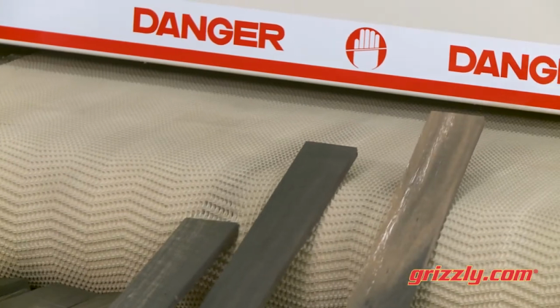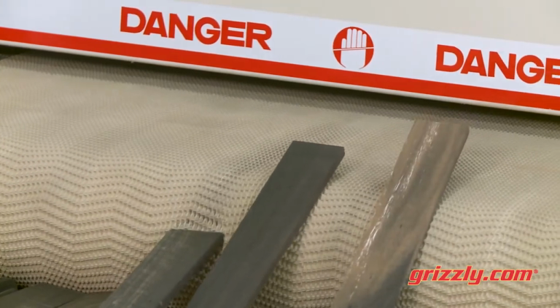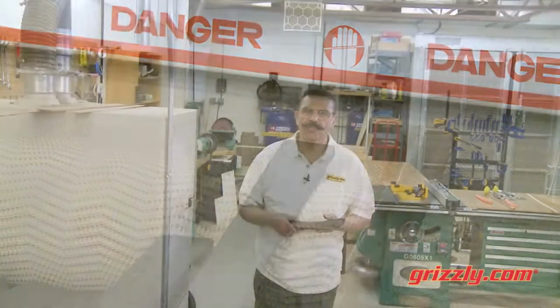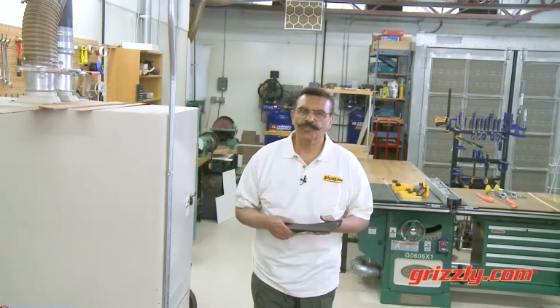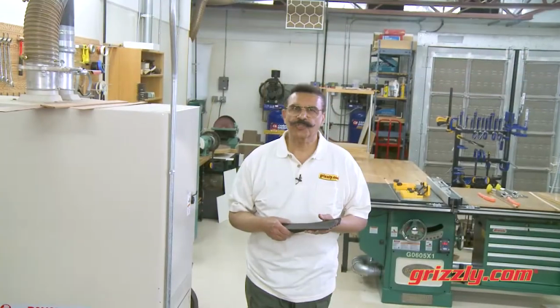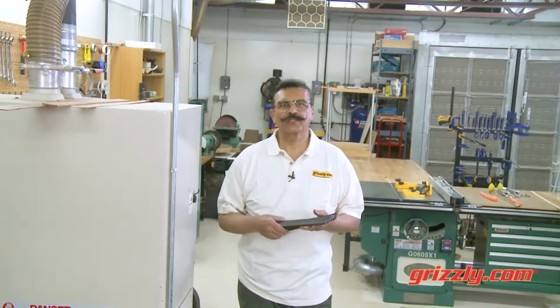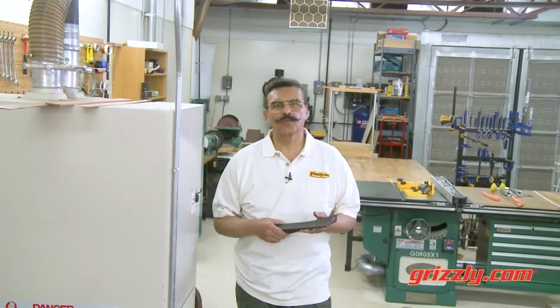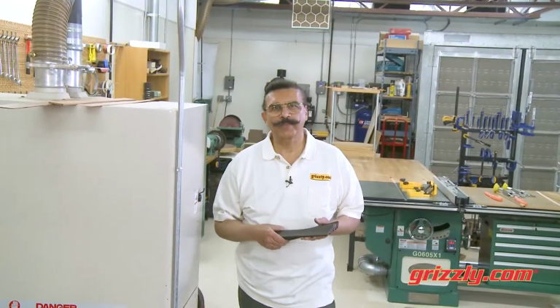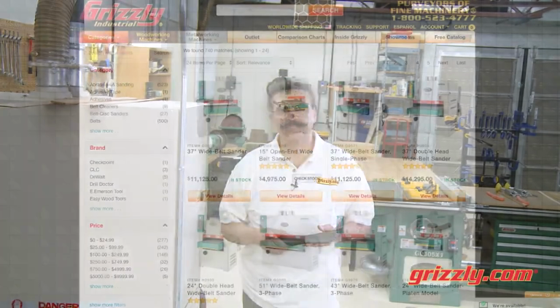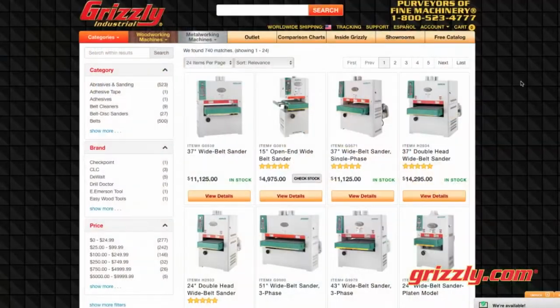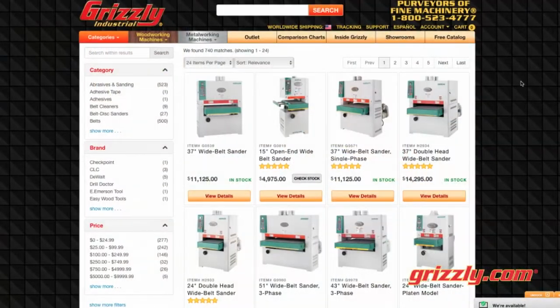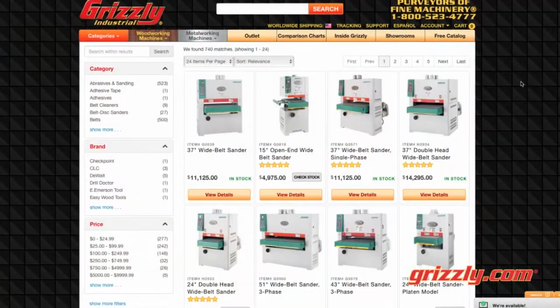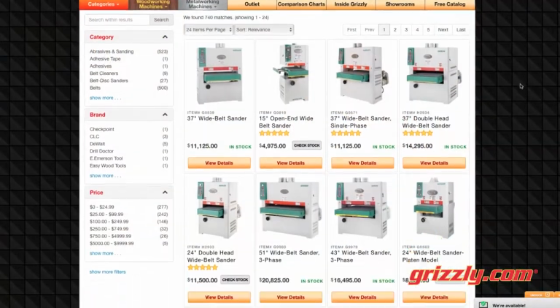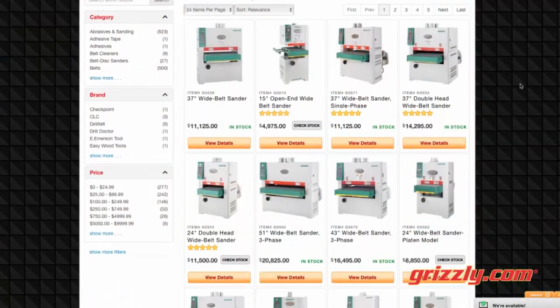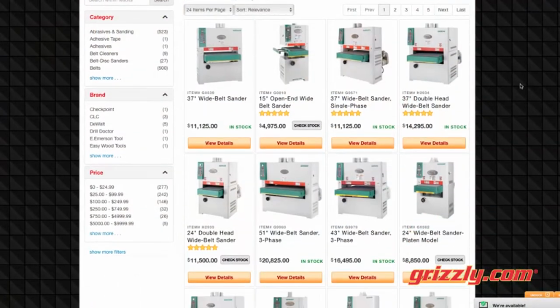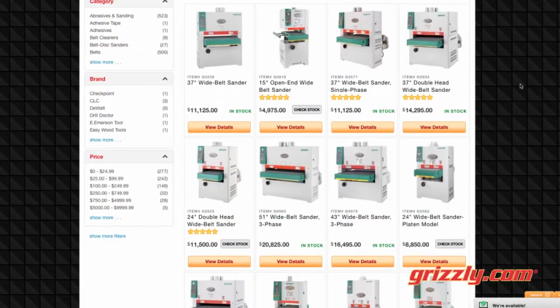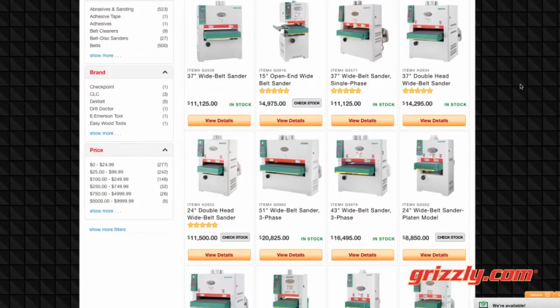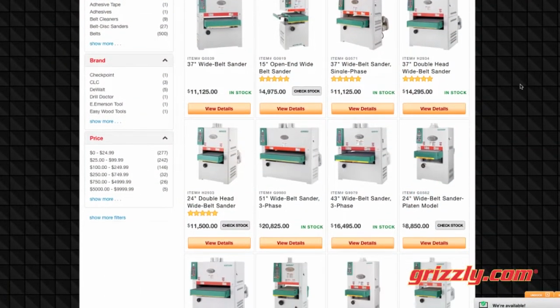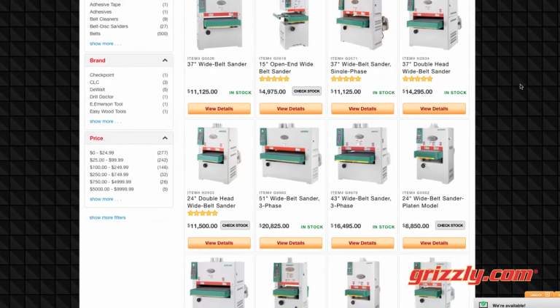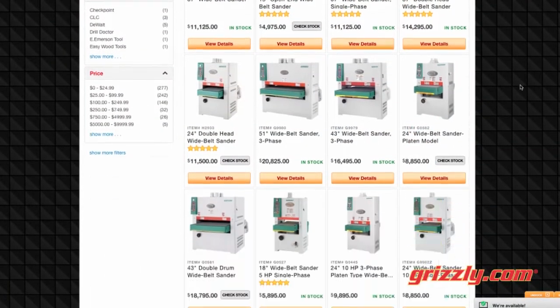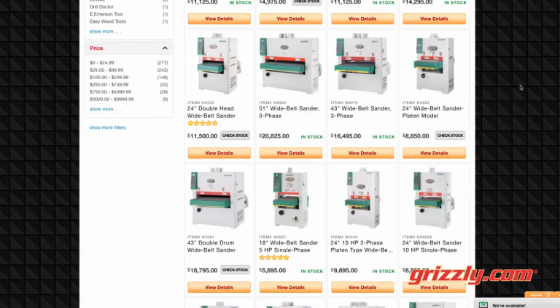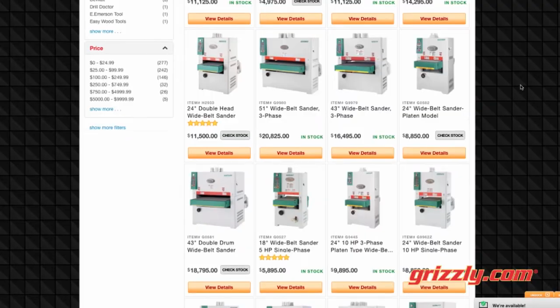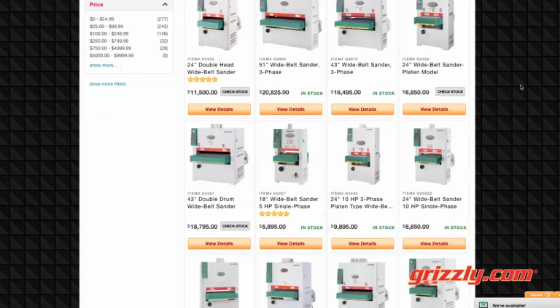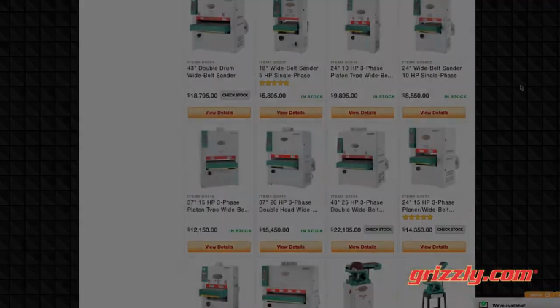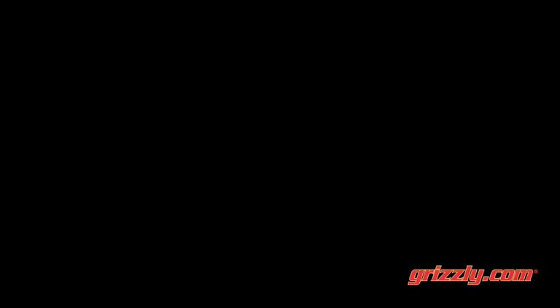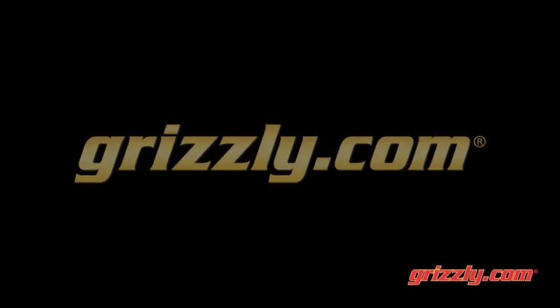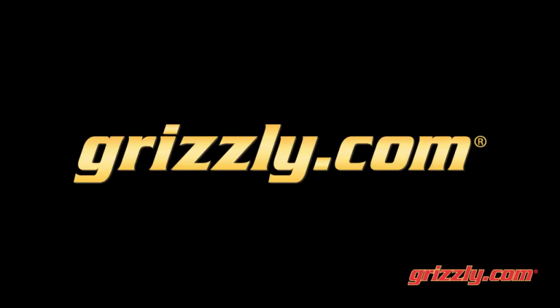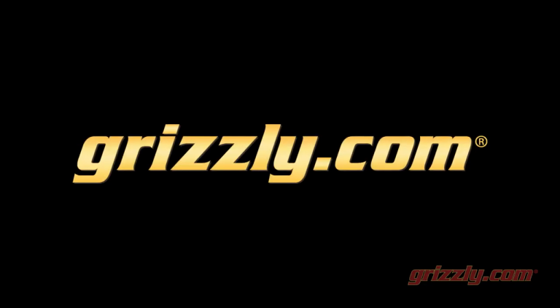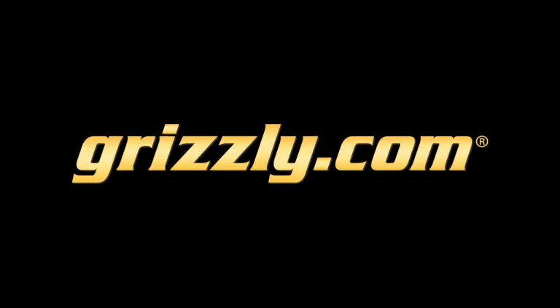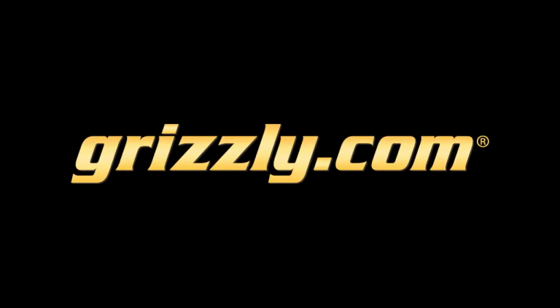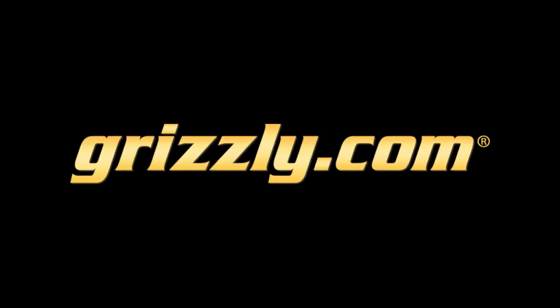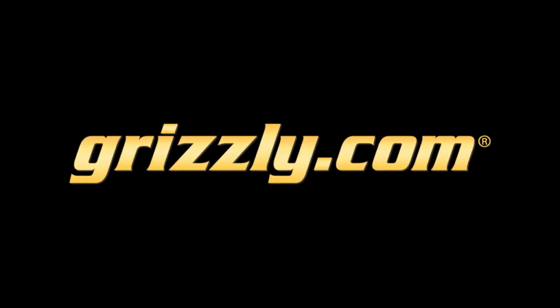We have the largest selection of wide belt sanders in the country. Visit grizzly.com for the full selection.